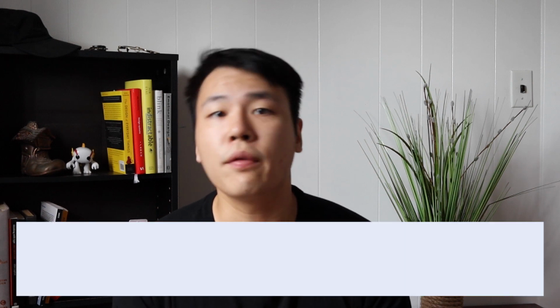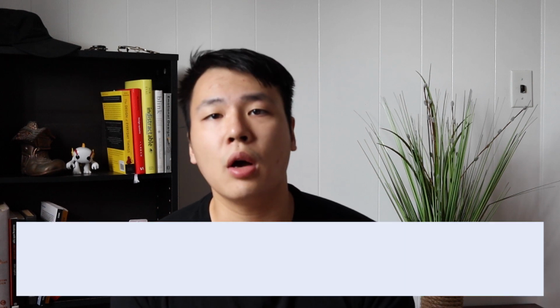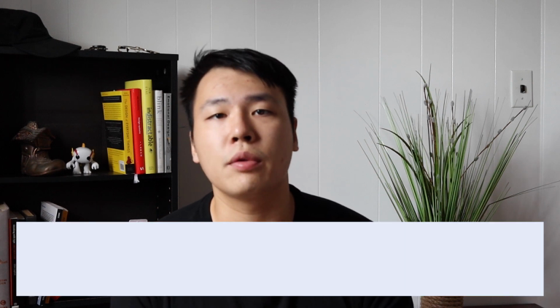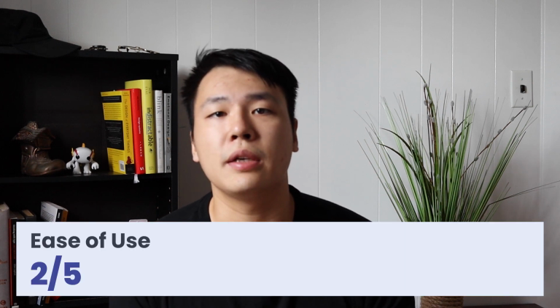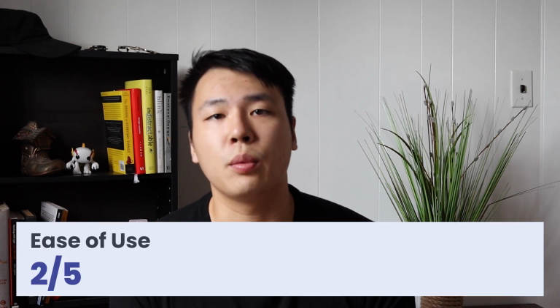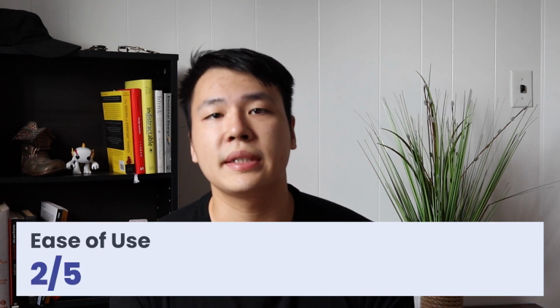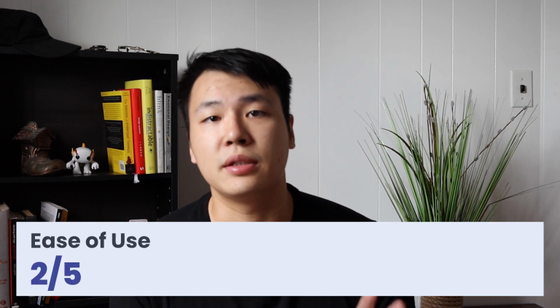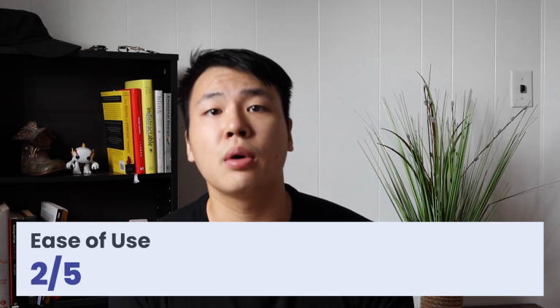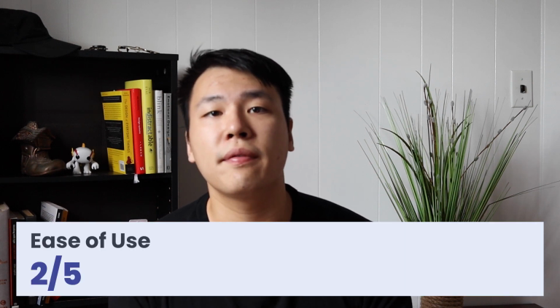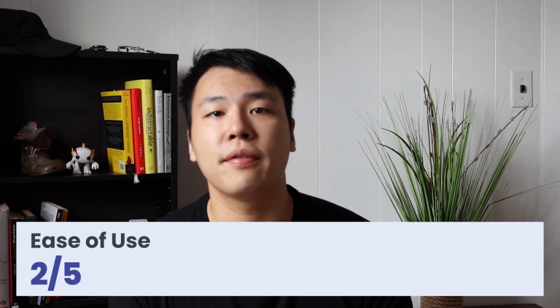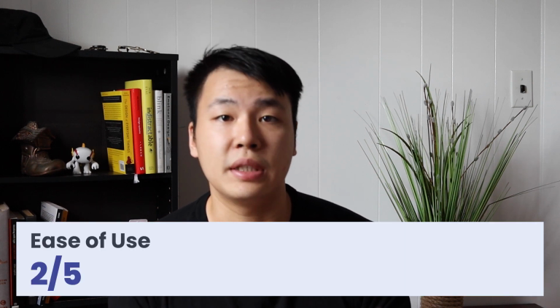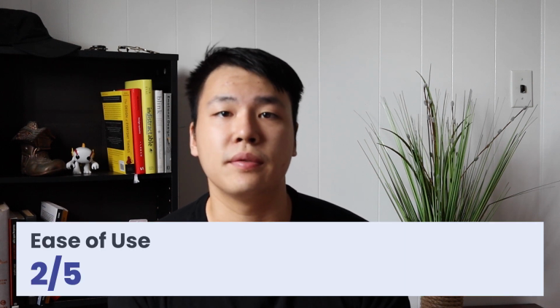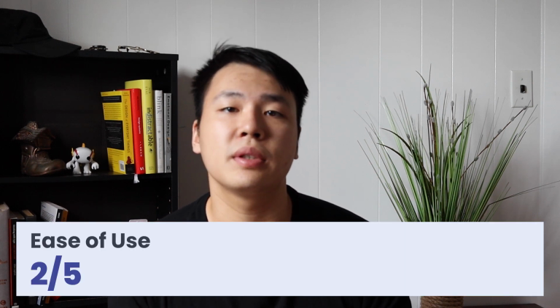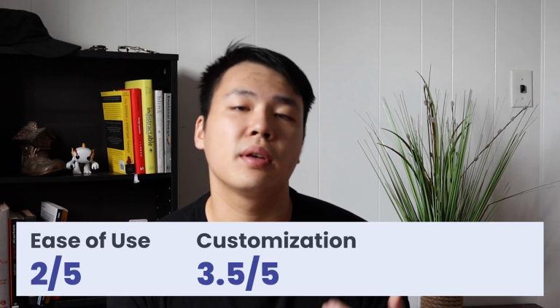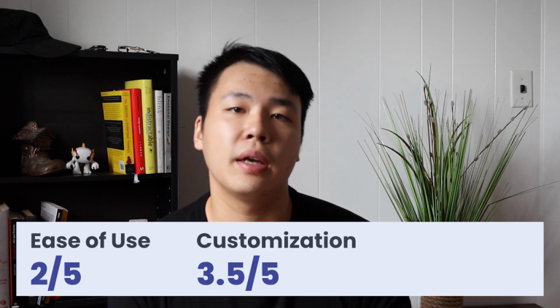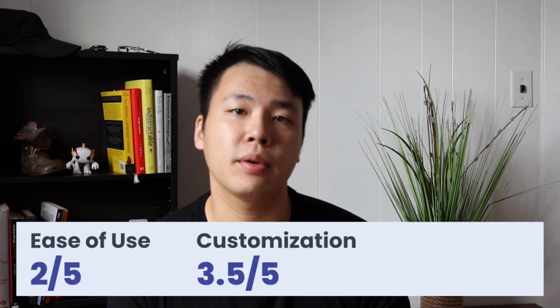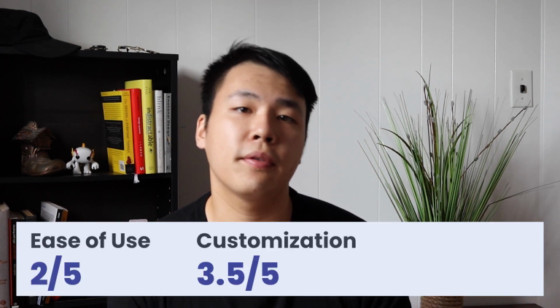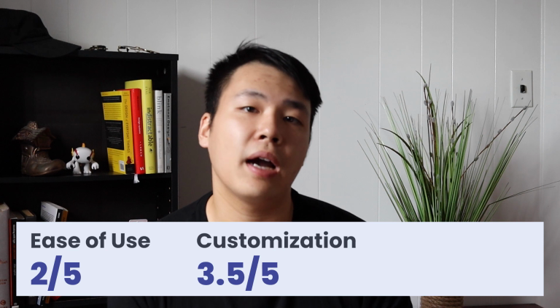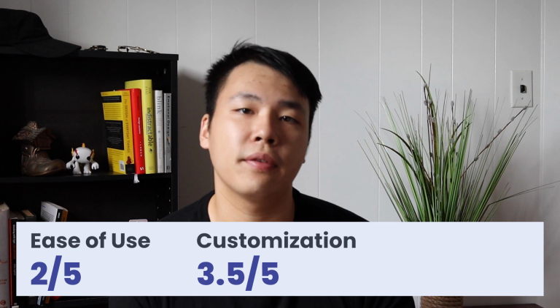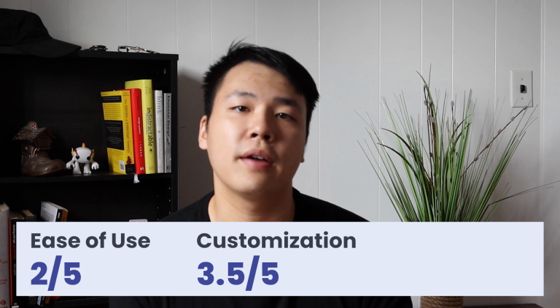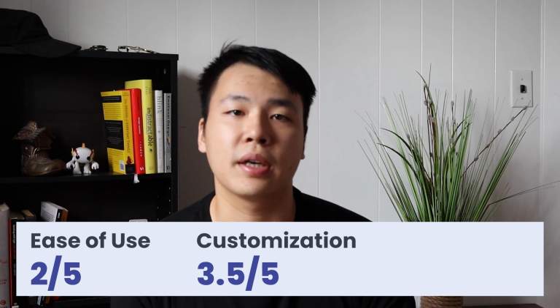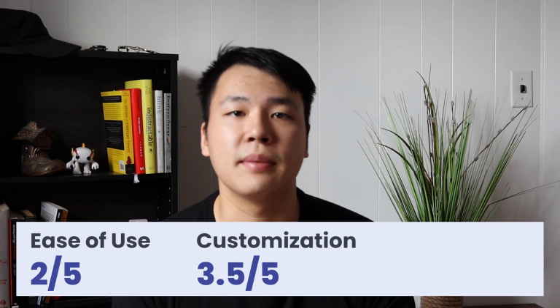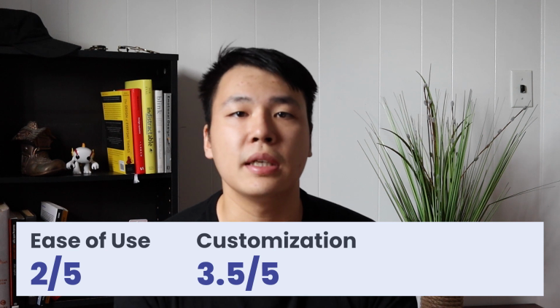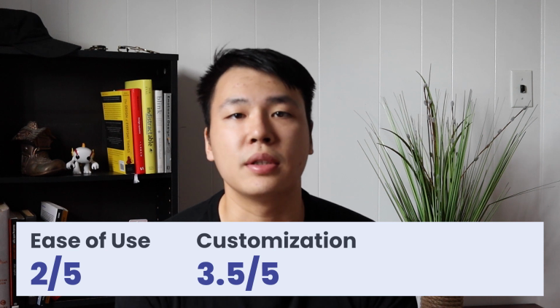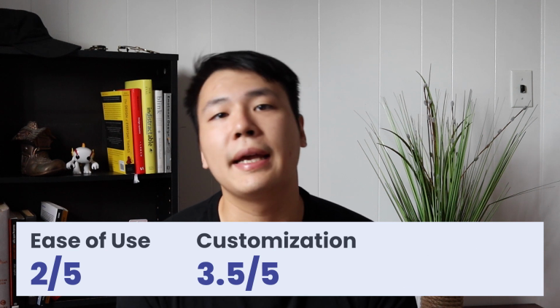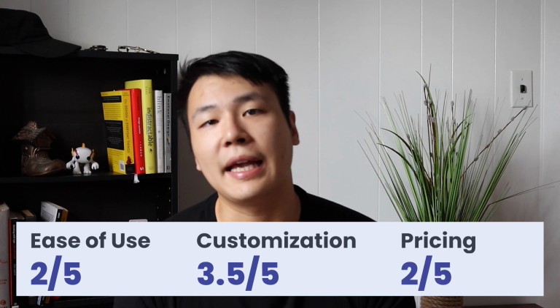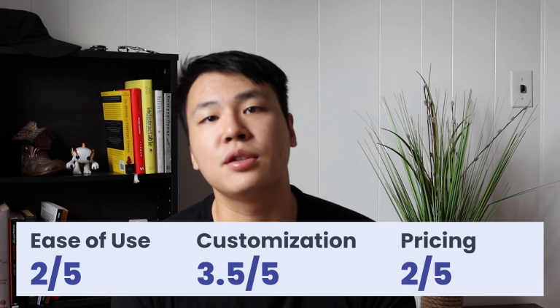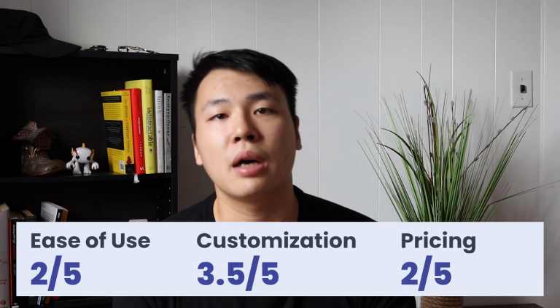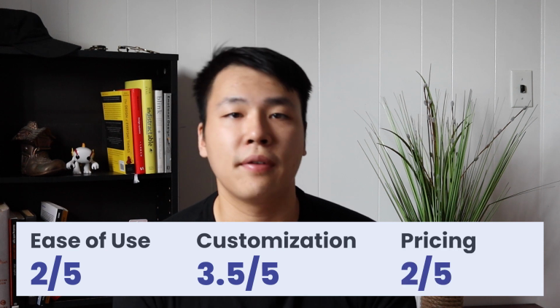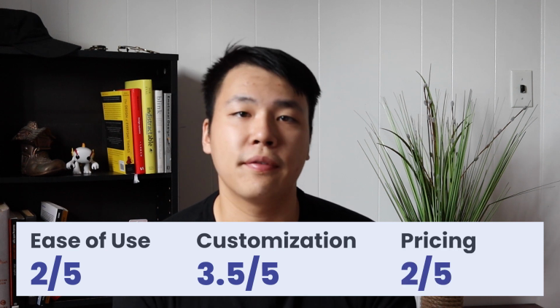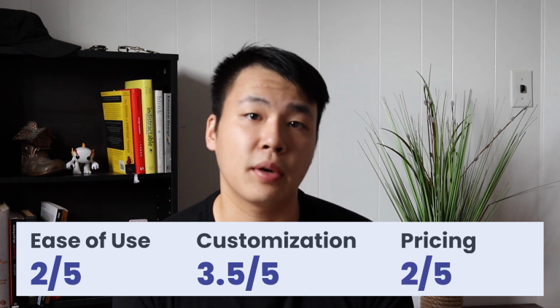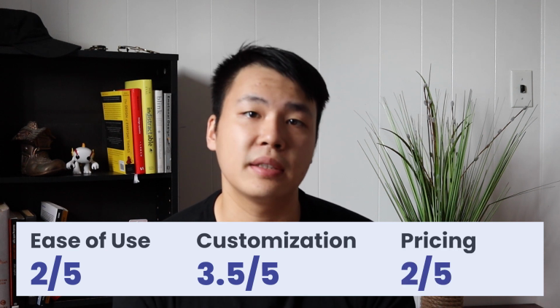Overall, I would rate Wix a 2 out of 5 for ease of use, a 3.5 out of 5 for customization, and a 2 out of 5 for price.